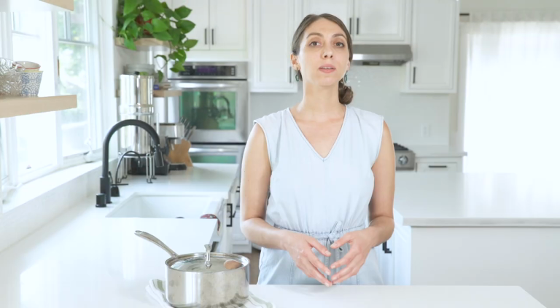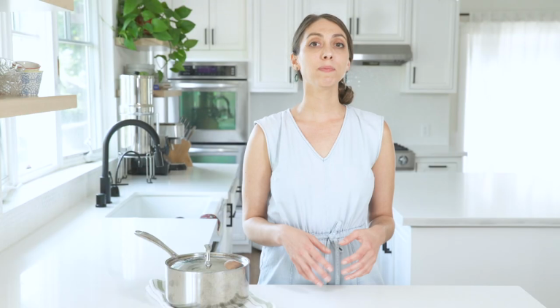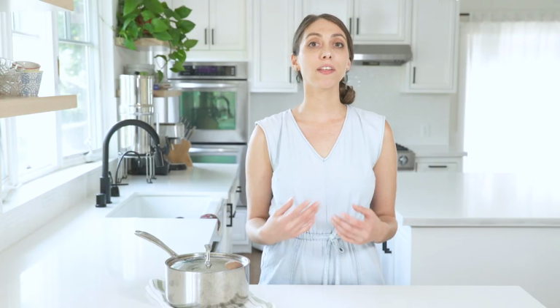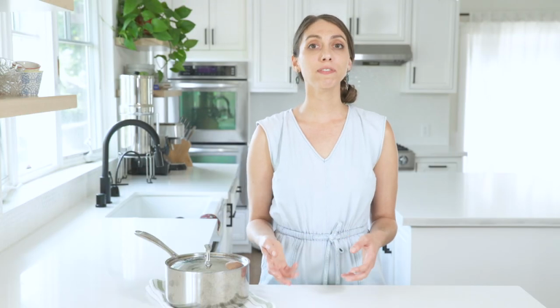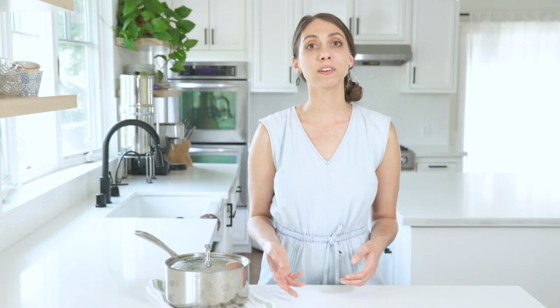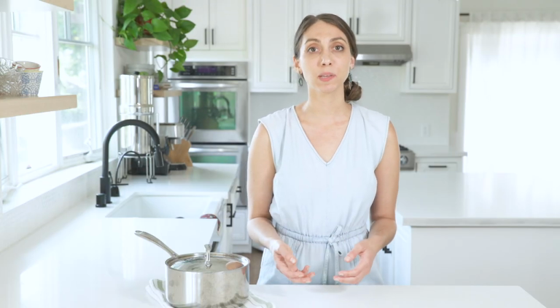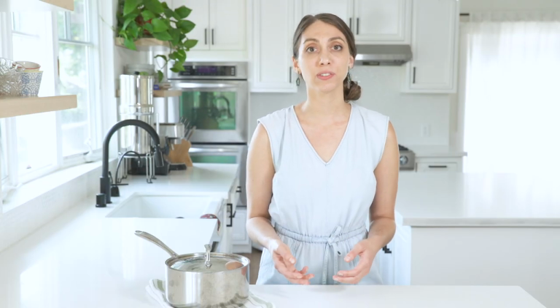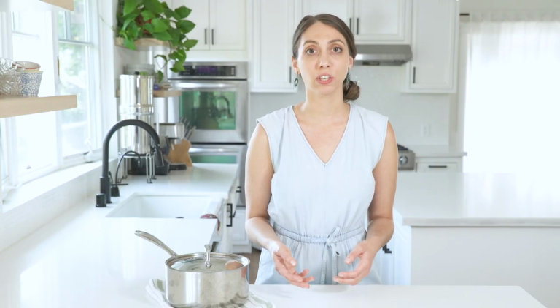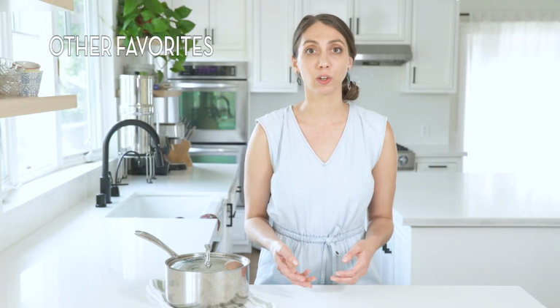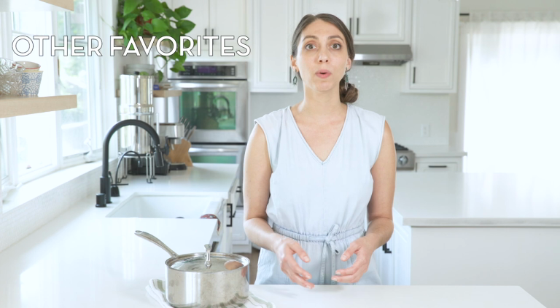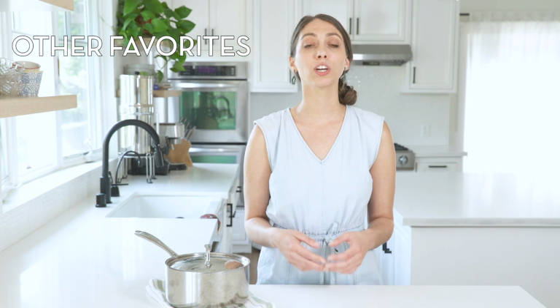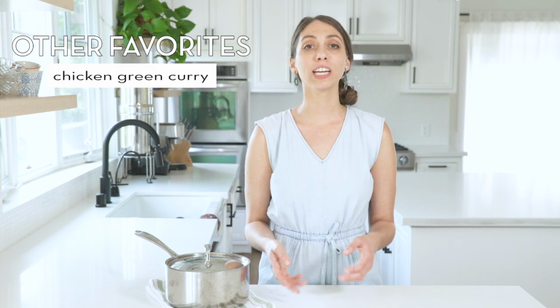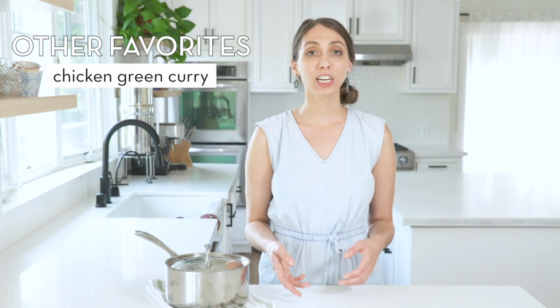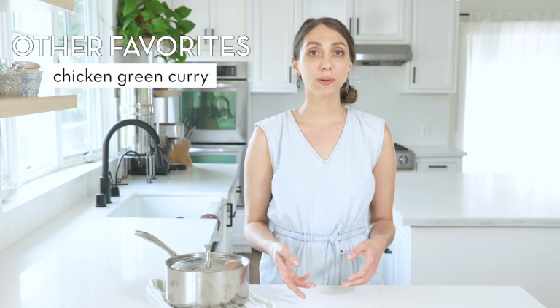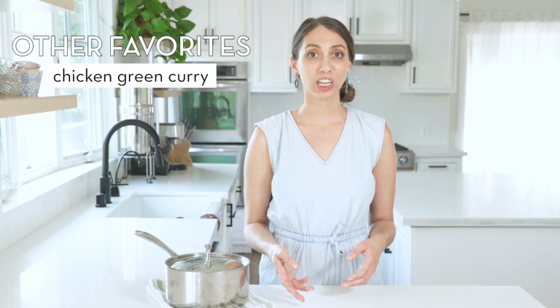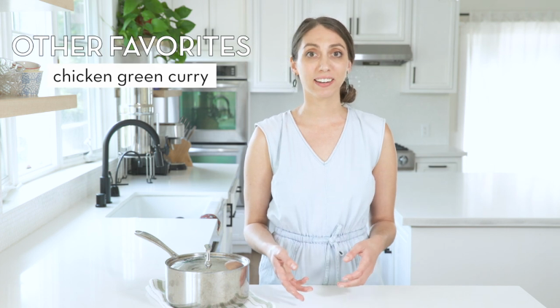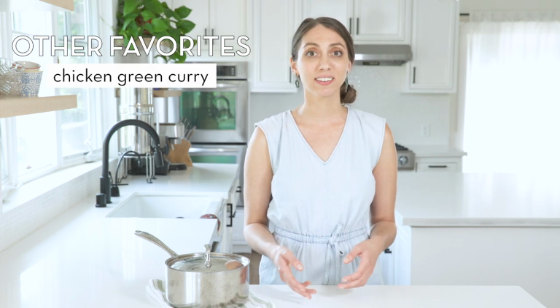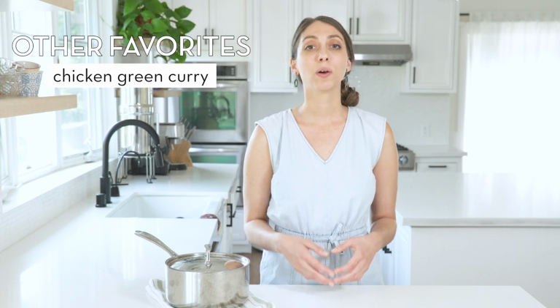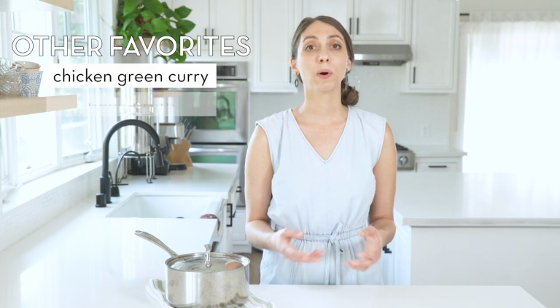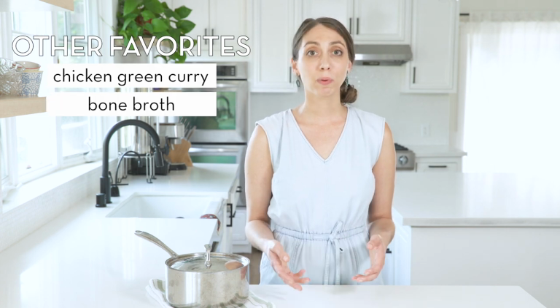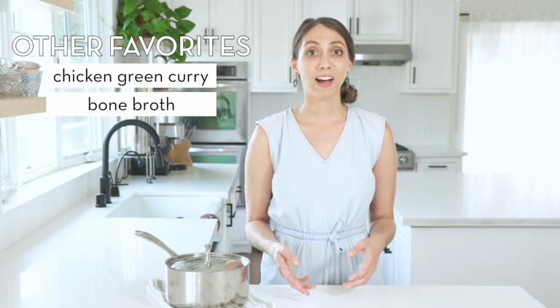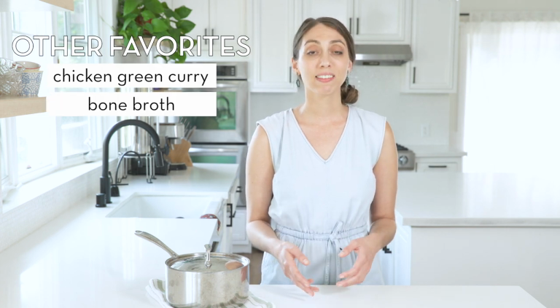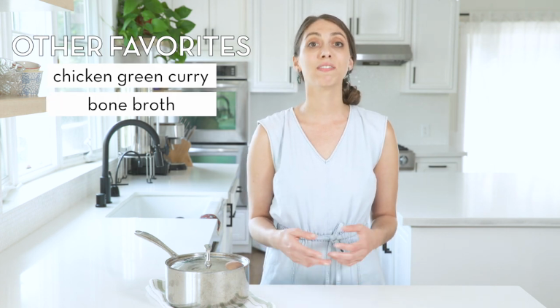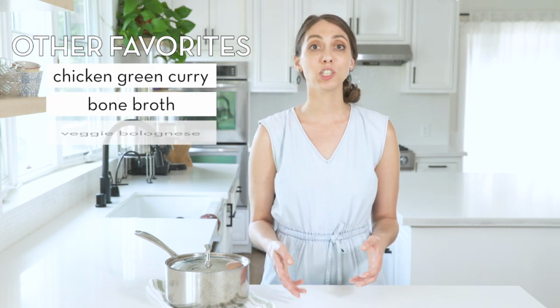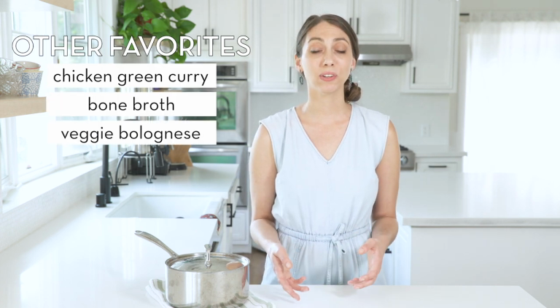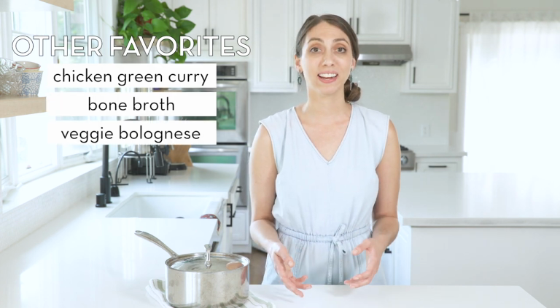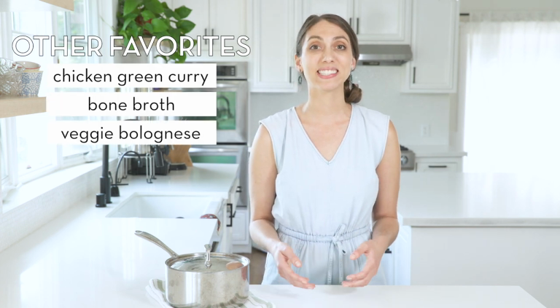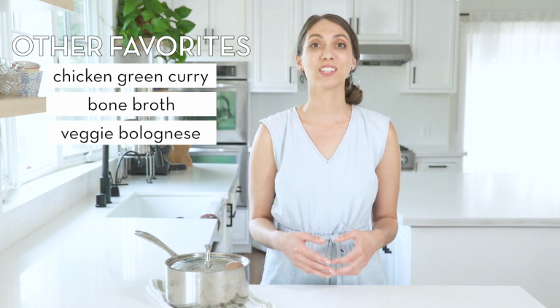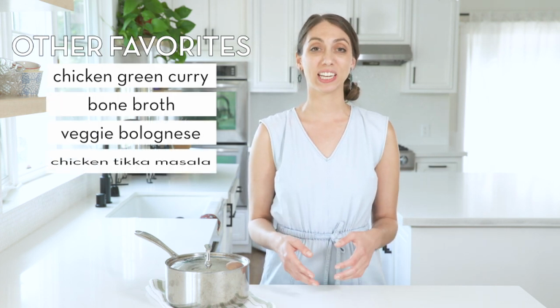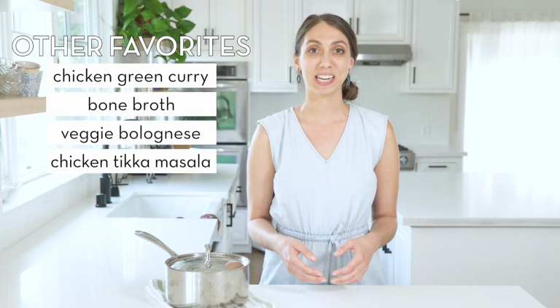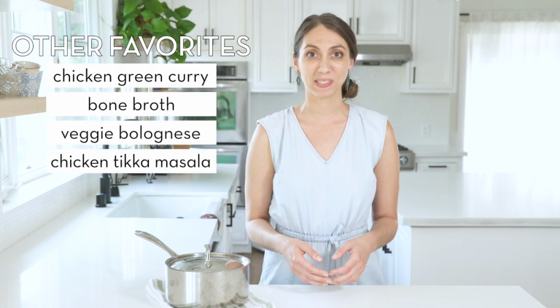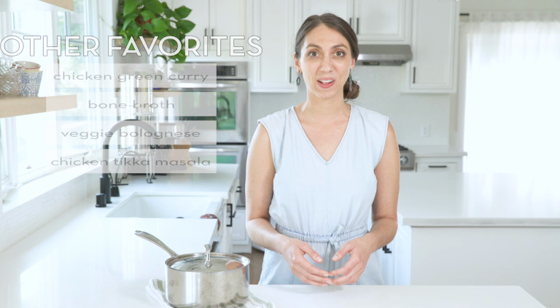Some of my other favorite recipes to cube are green curry with chicken, bone broth, veggie bolognese, and chicken tikka masala.